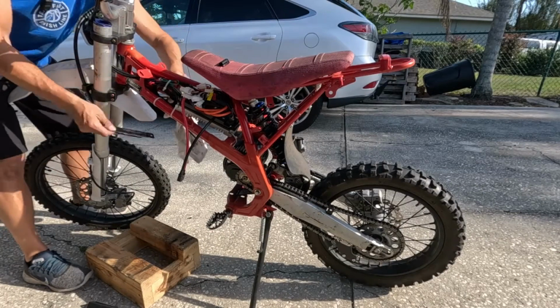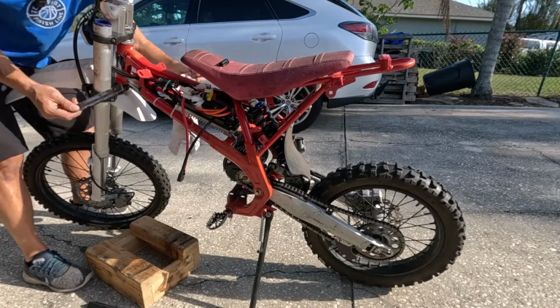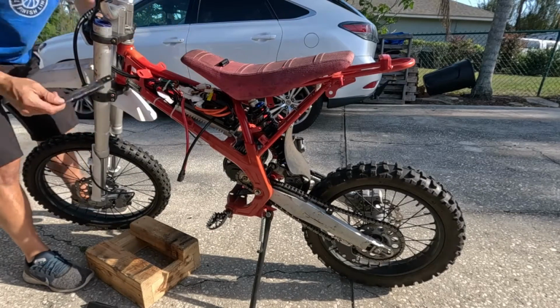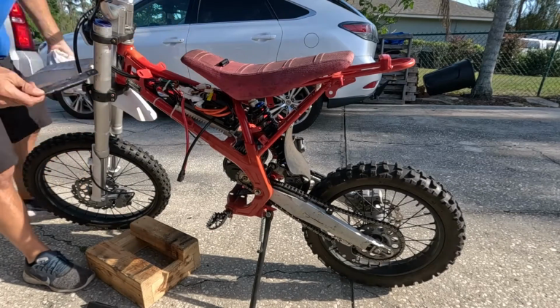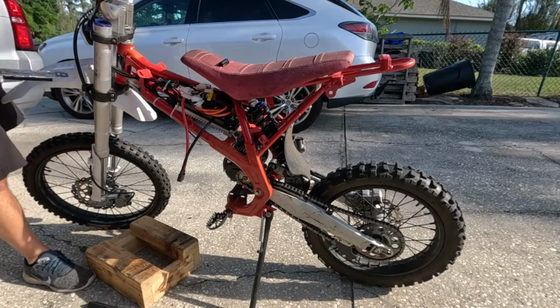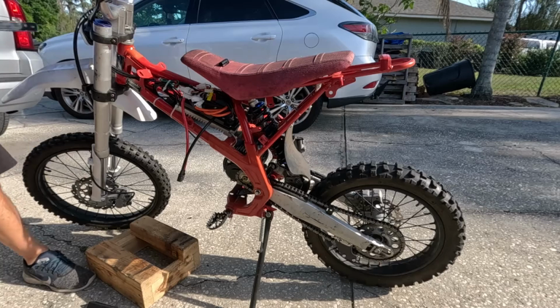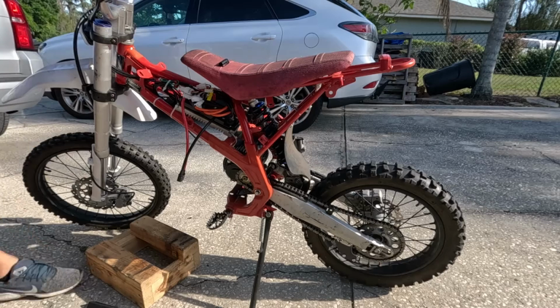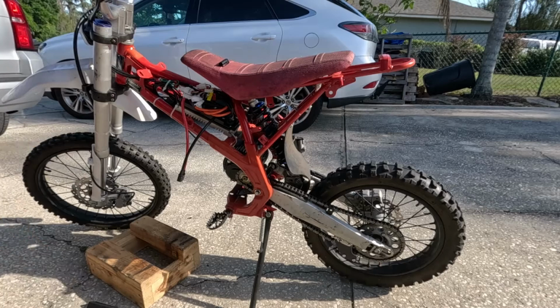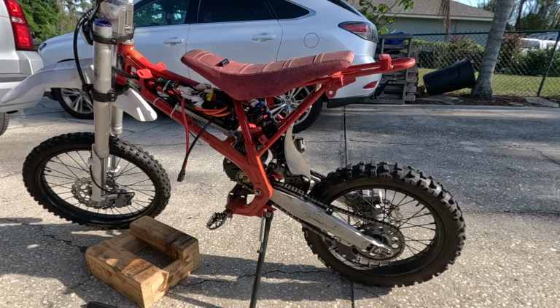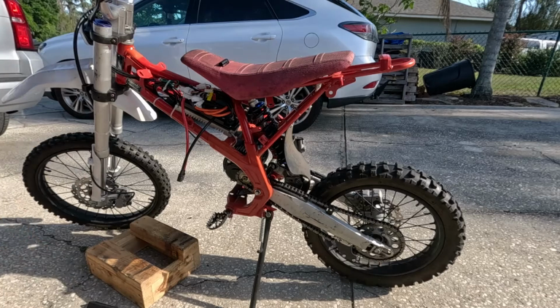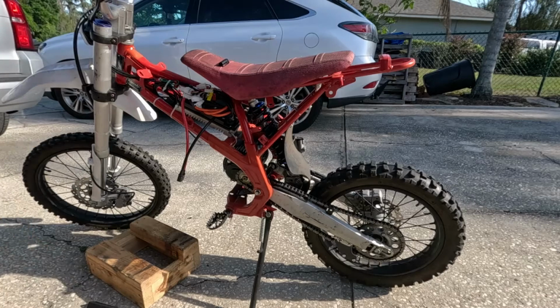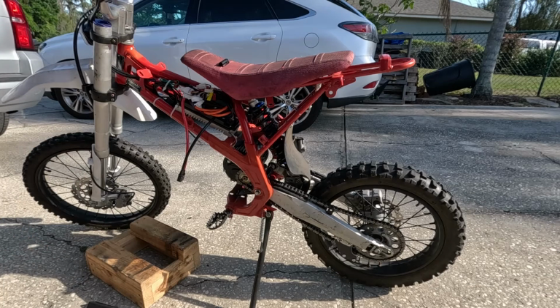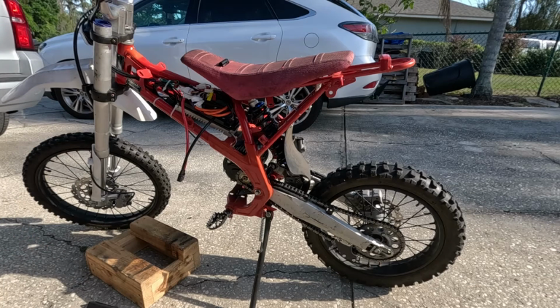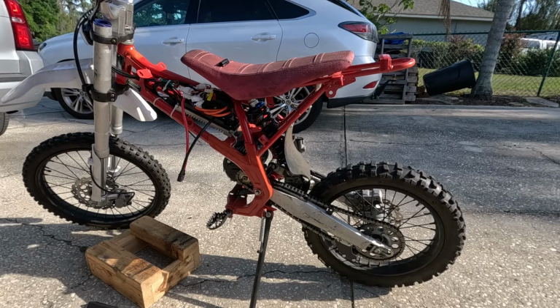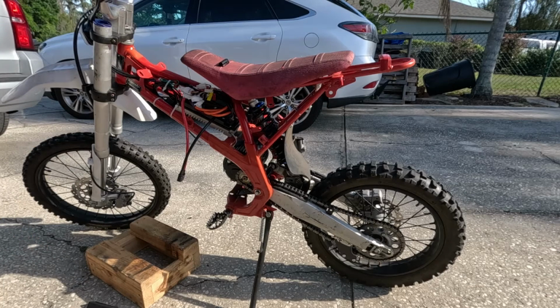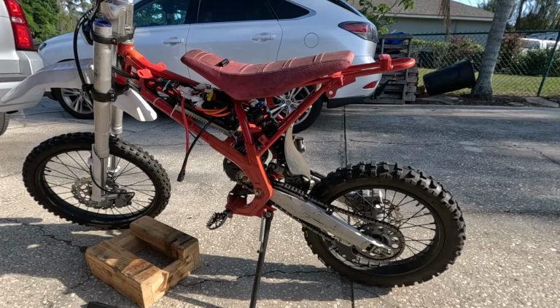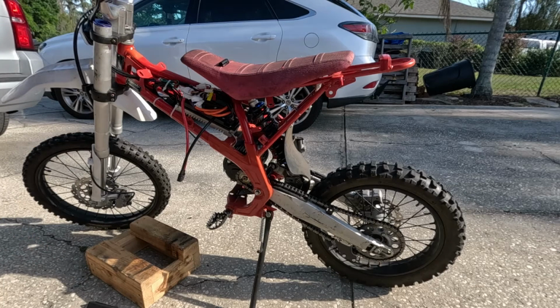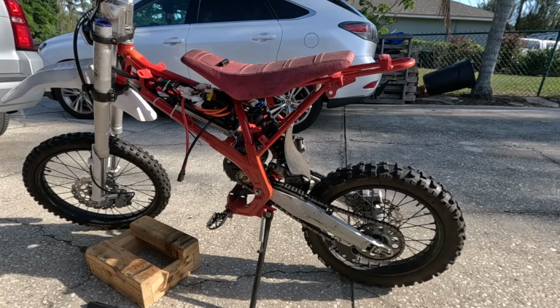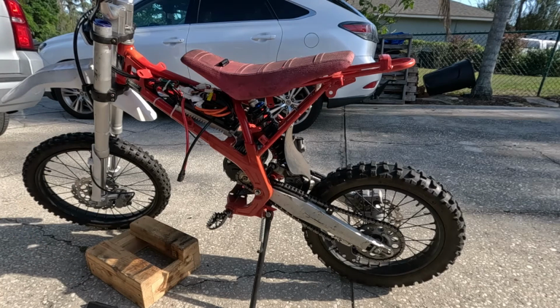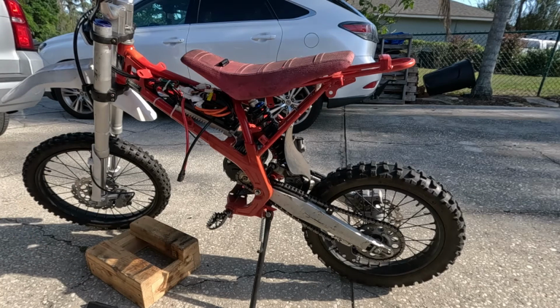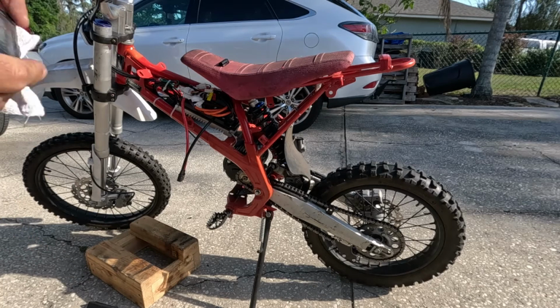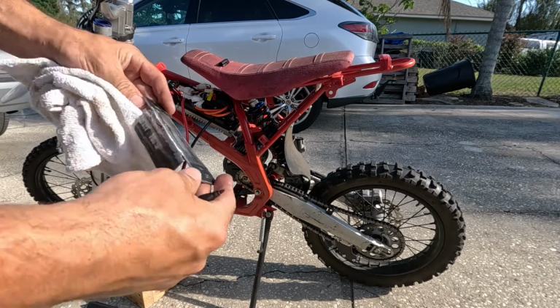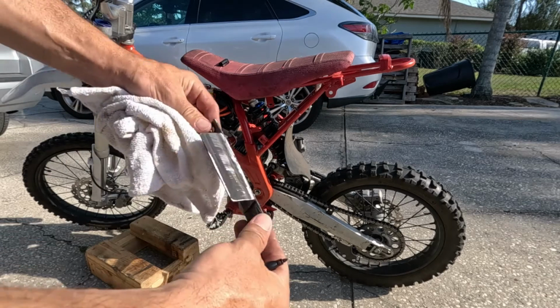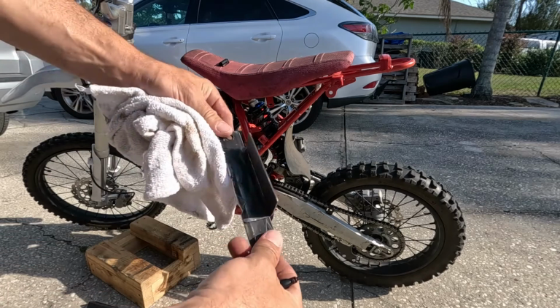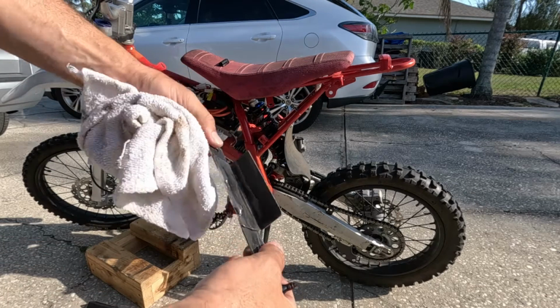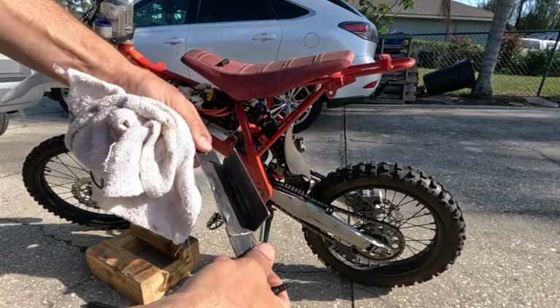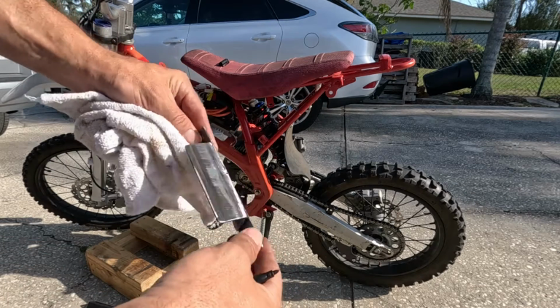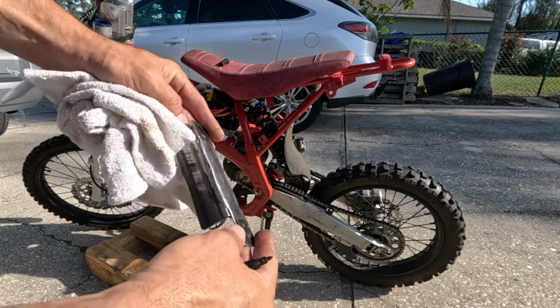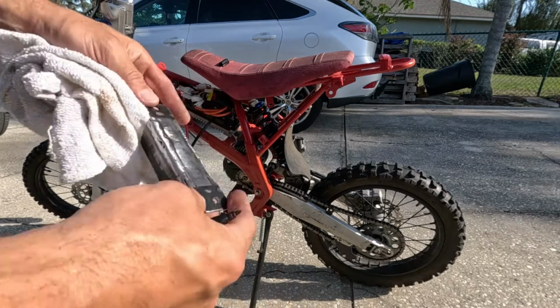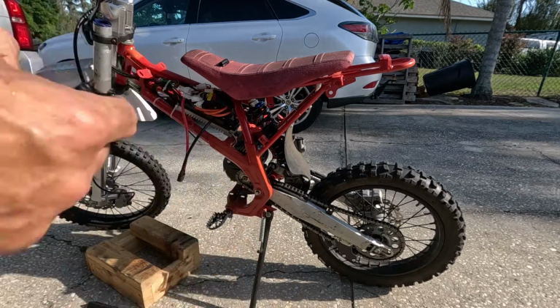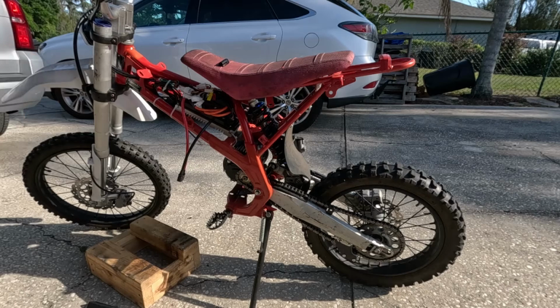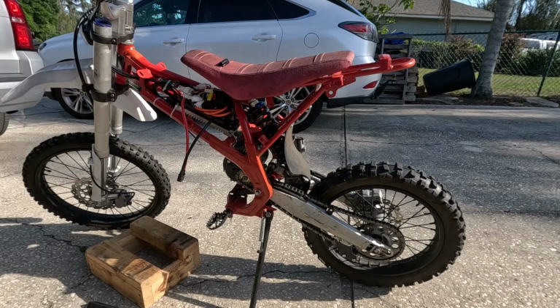Oh, hot, hot, hot, hot. Man, just welded that and she's hot.